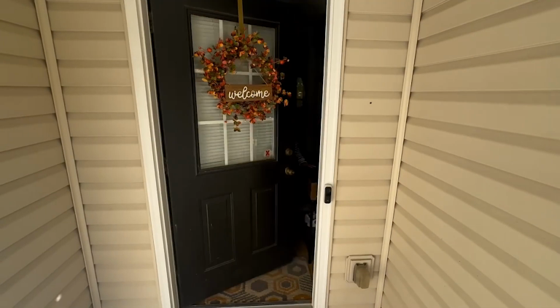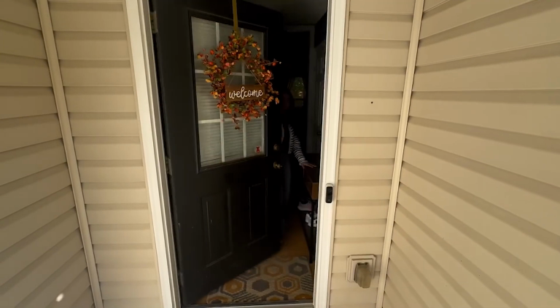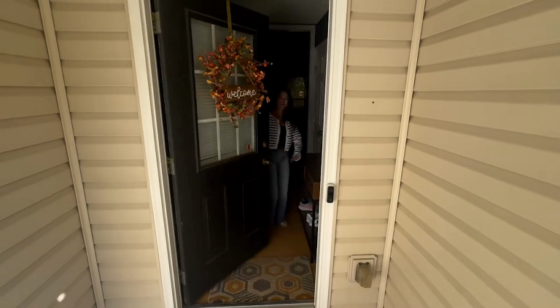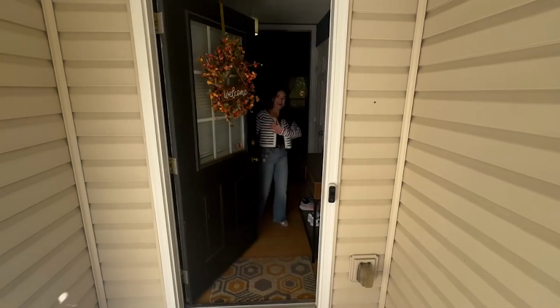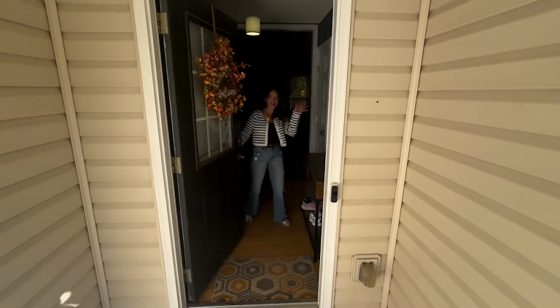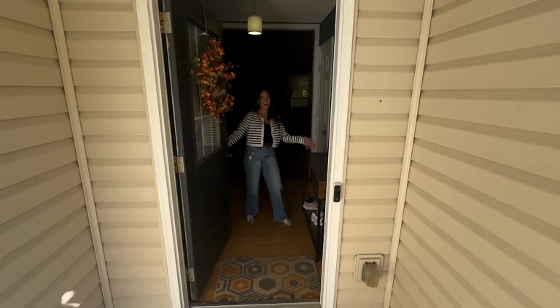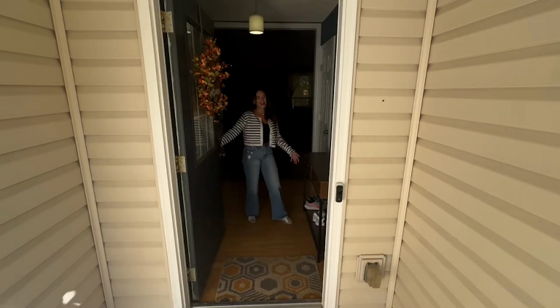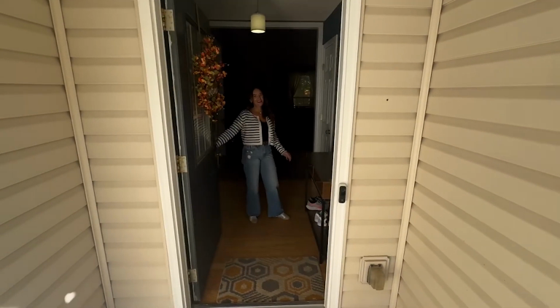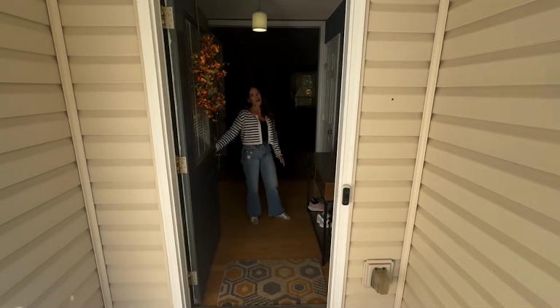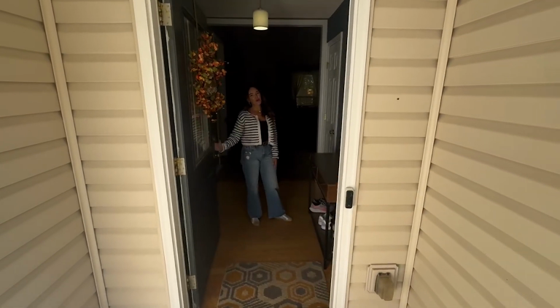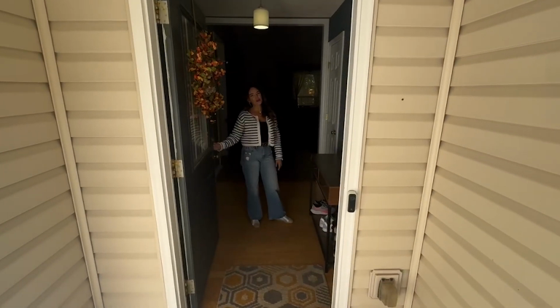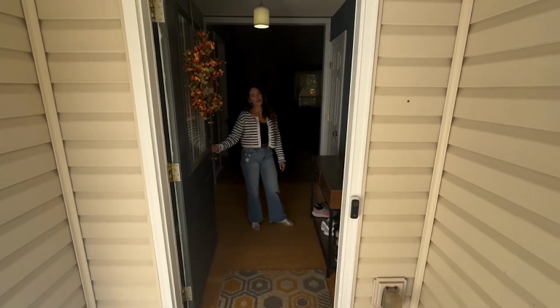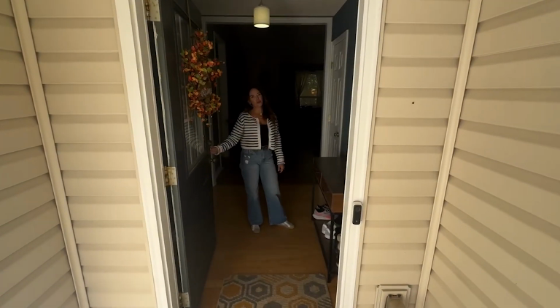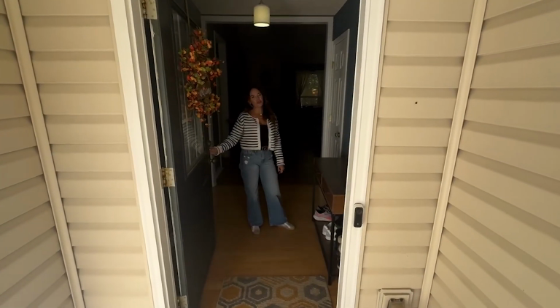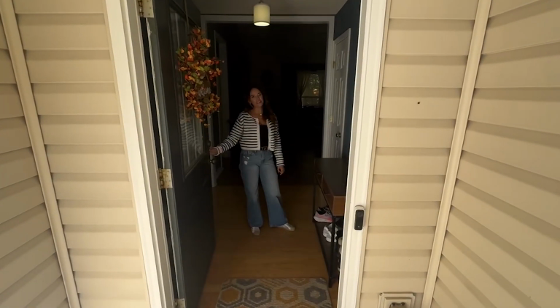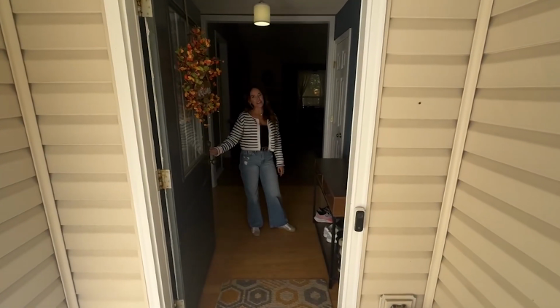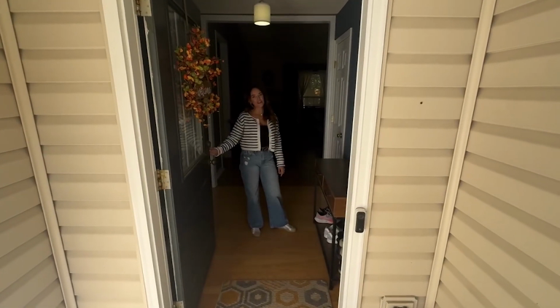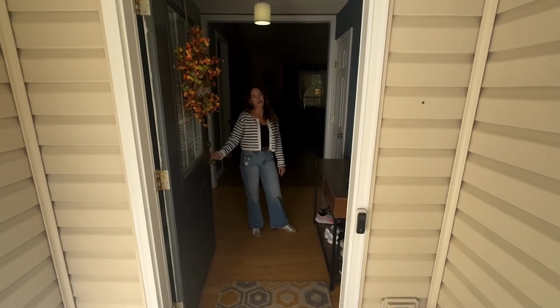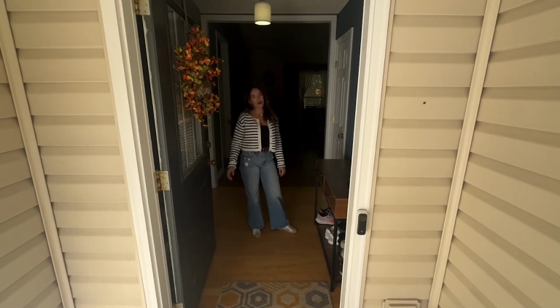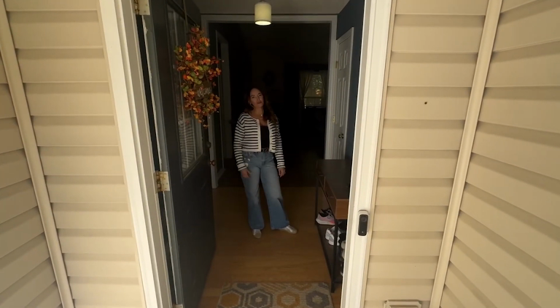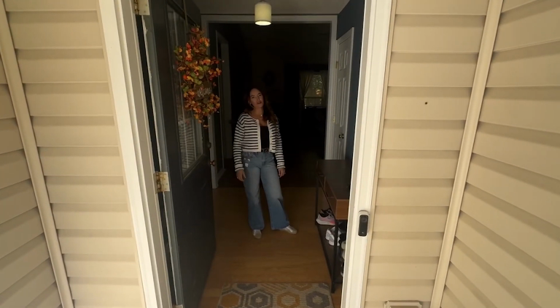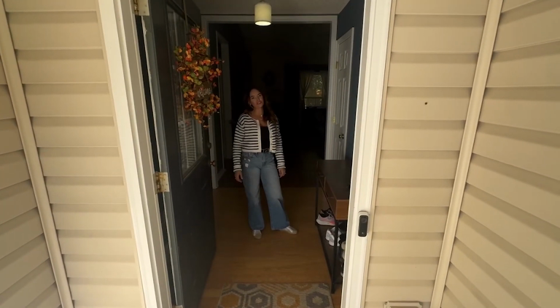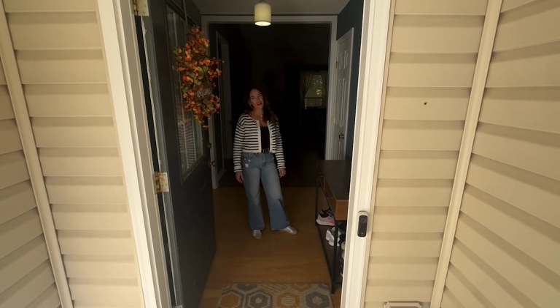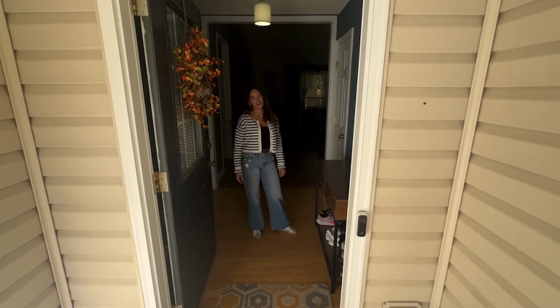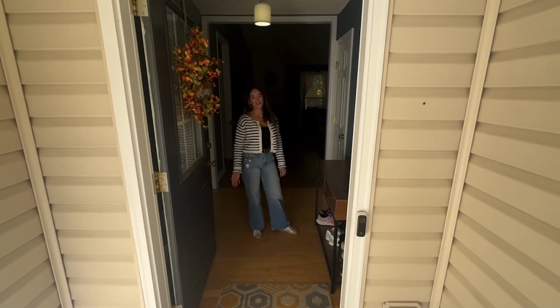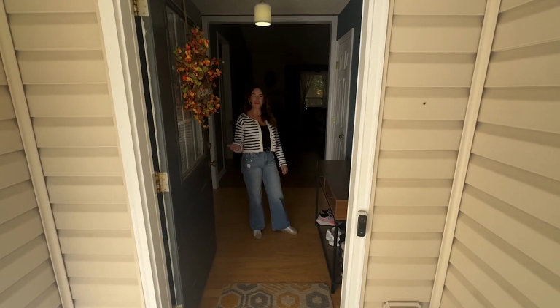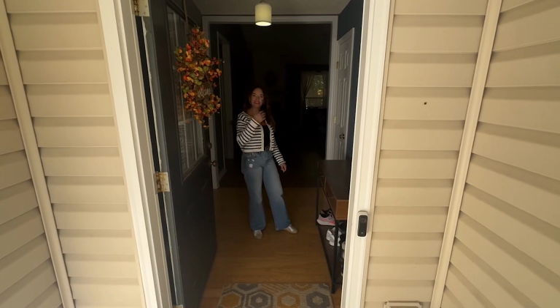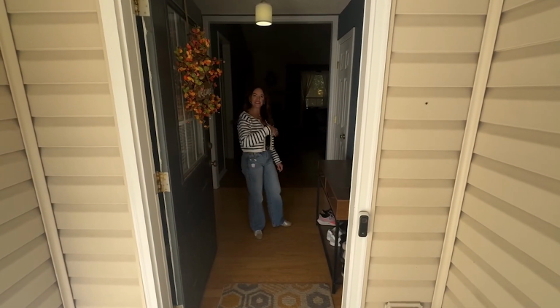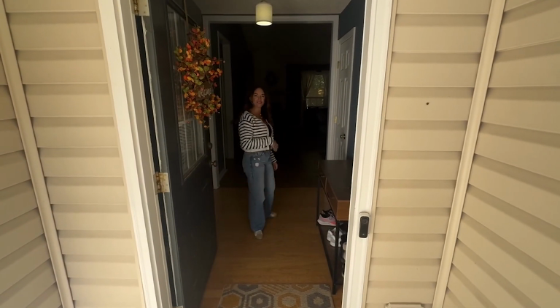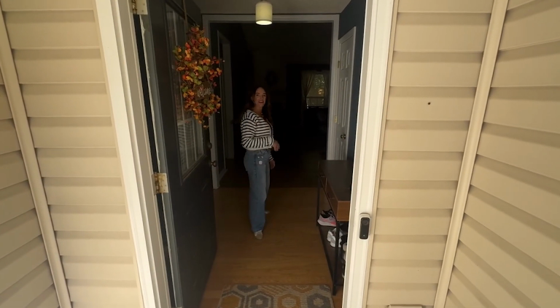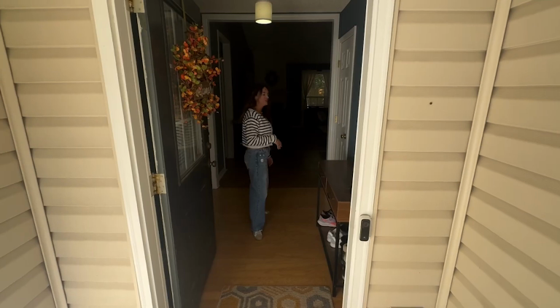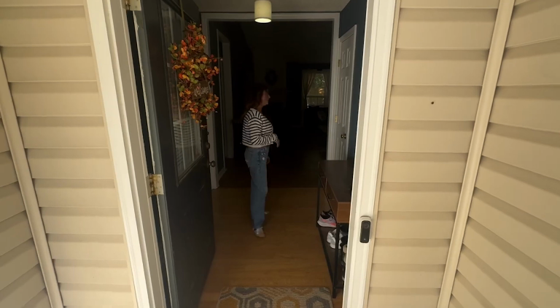Hey y'all, welcome to 137 Park Forest Drive. Come on, let's go take a look.